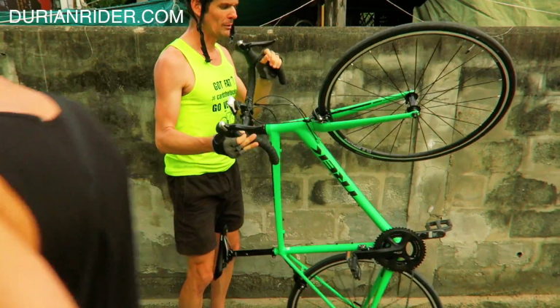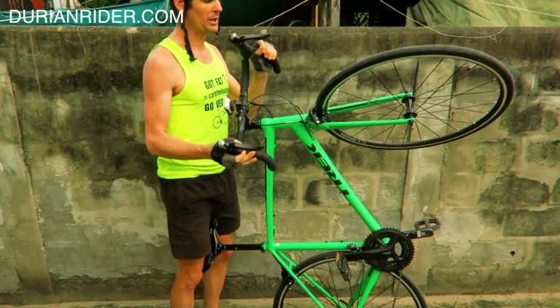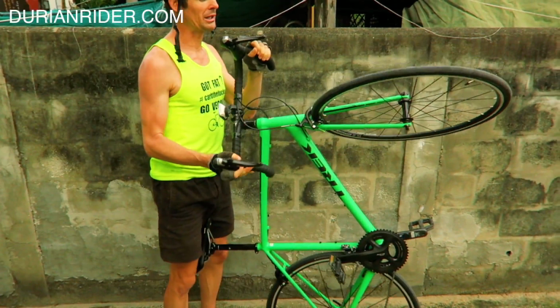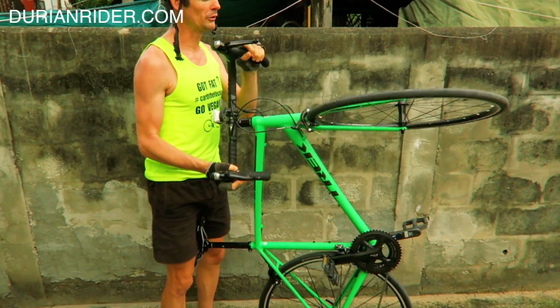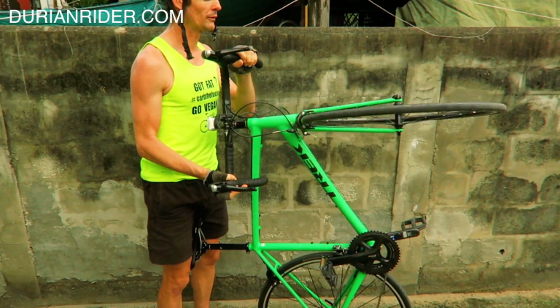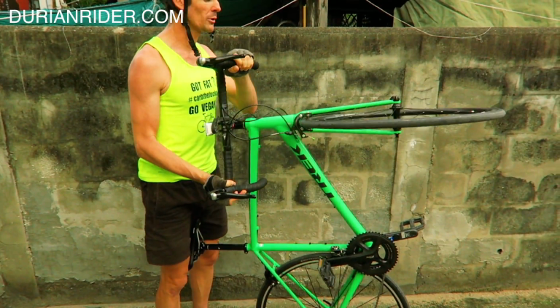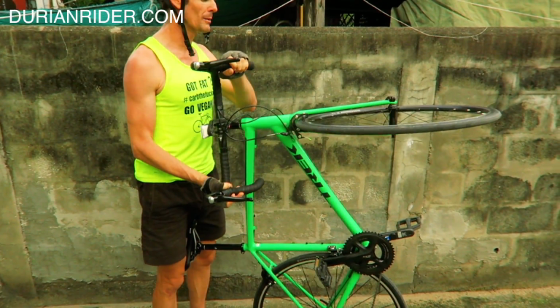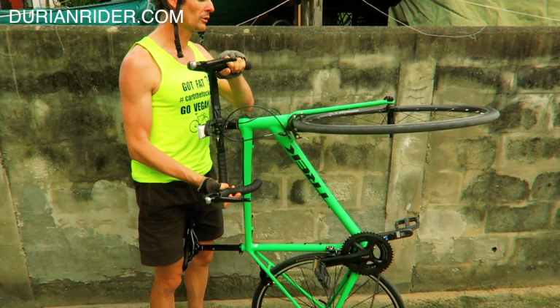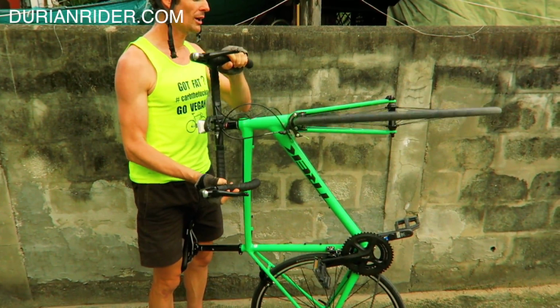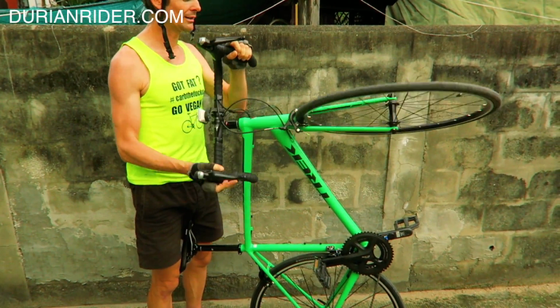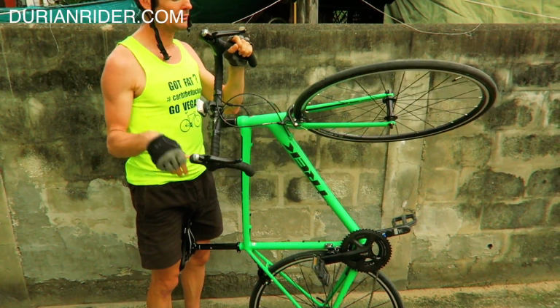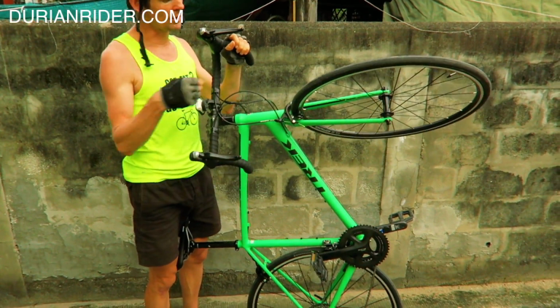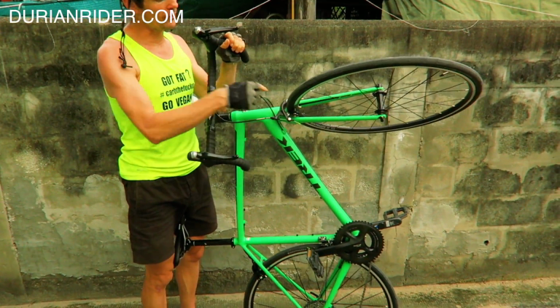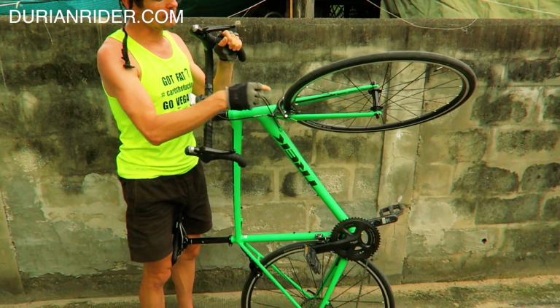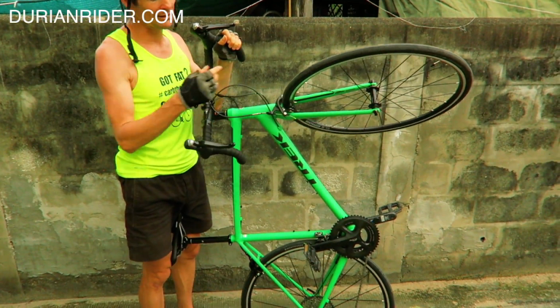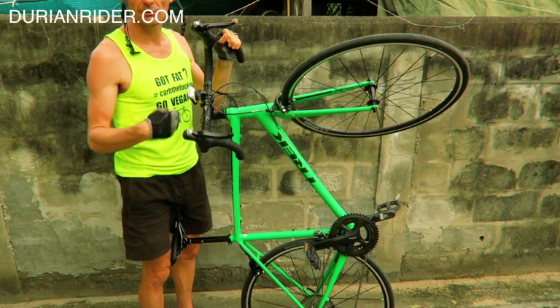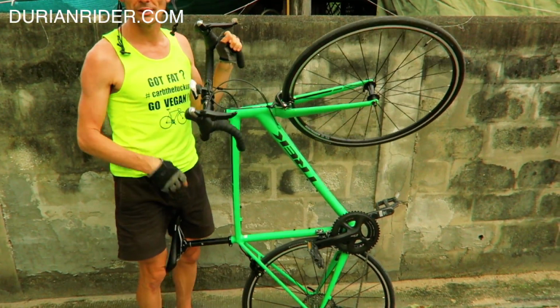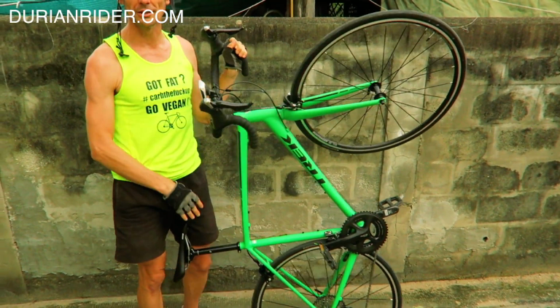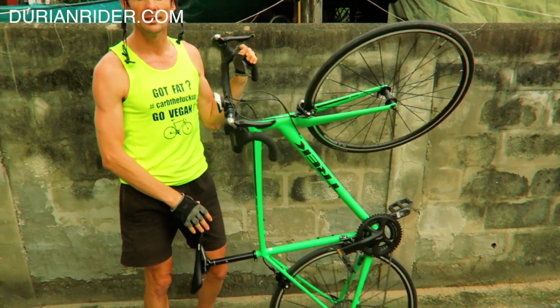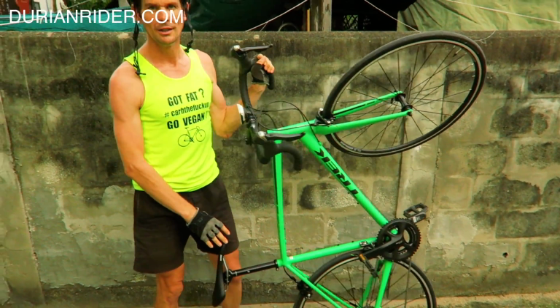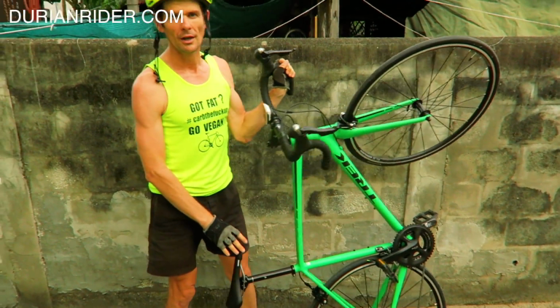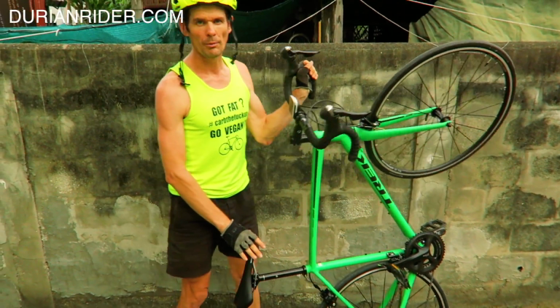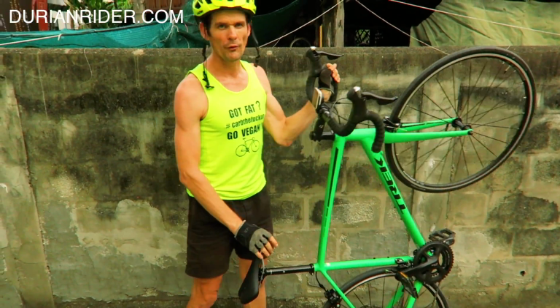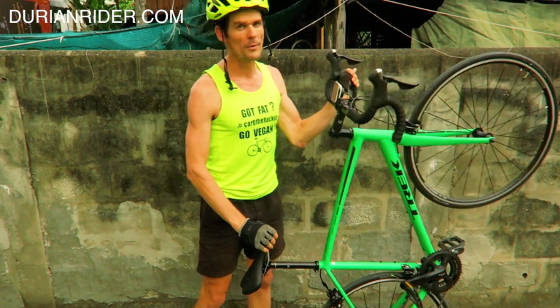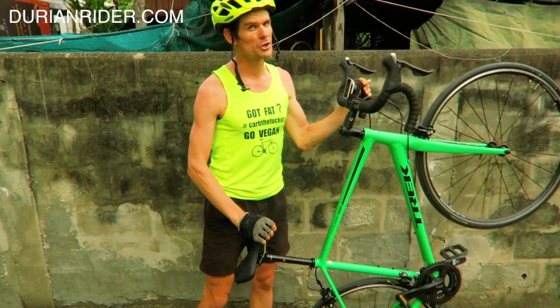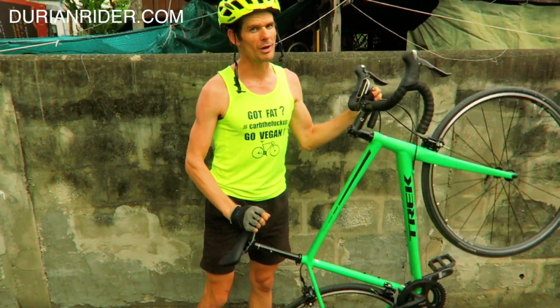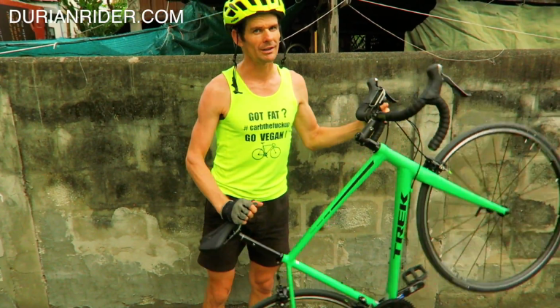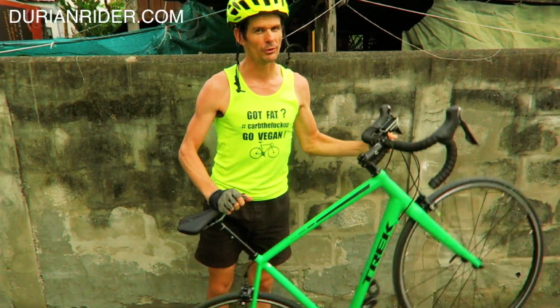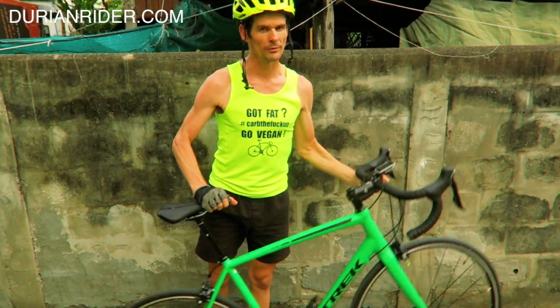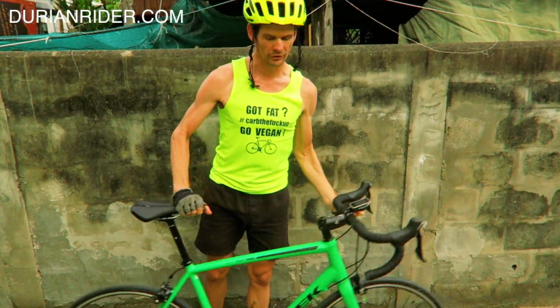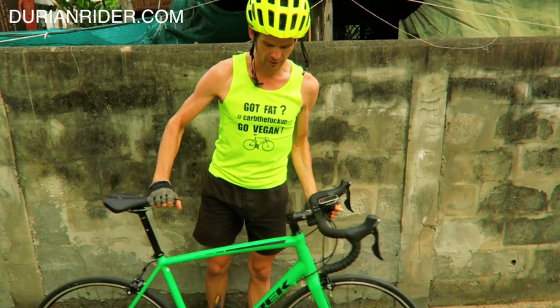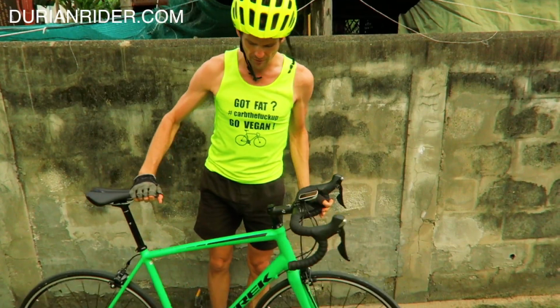So you've got plenty of clearance — you have 28mm tyres. These 105 brakes are really good. I prefer the Dura-Ace, I prefer the Ultegra, but the 105 is solid.